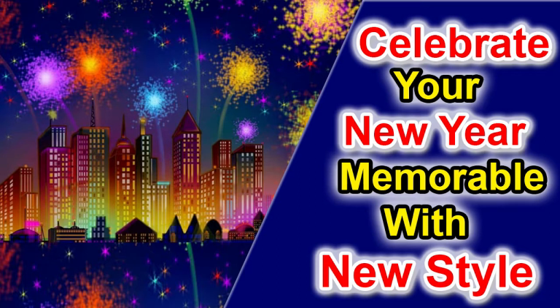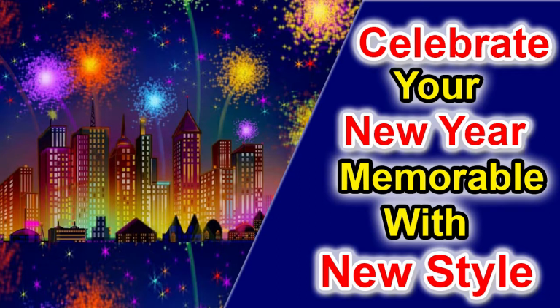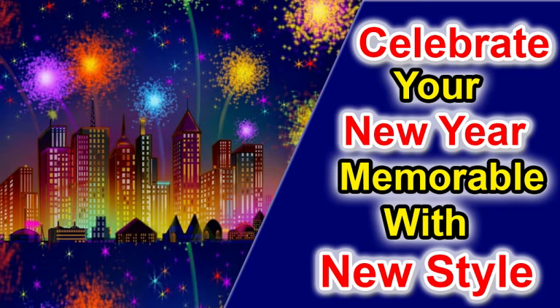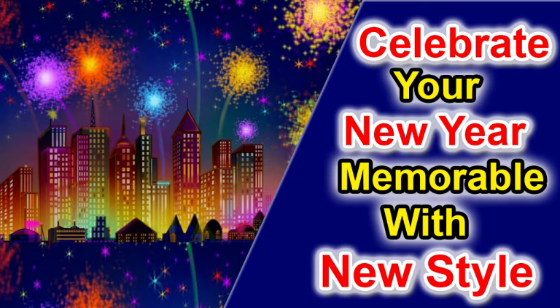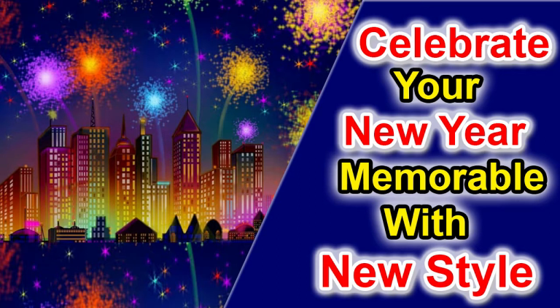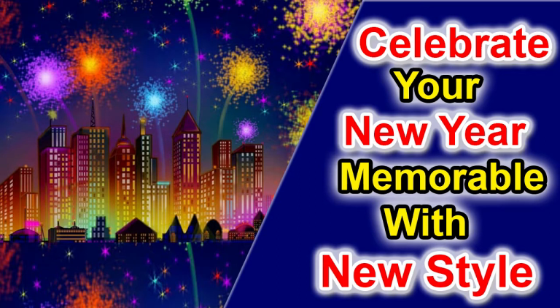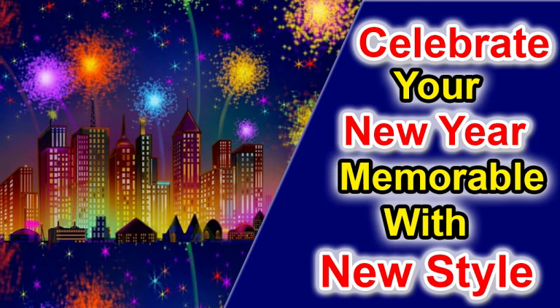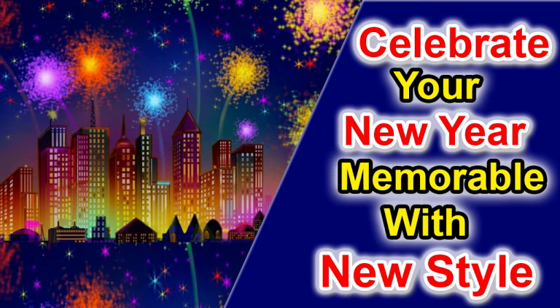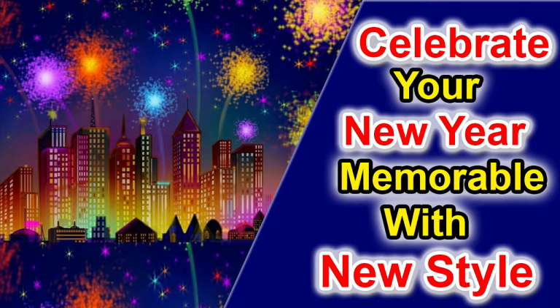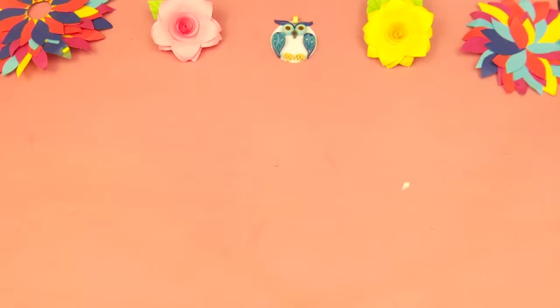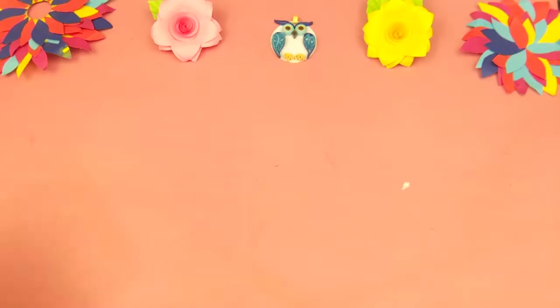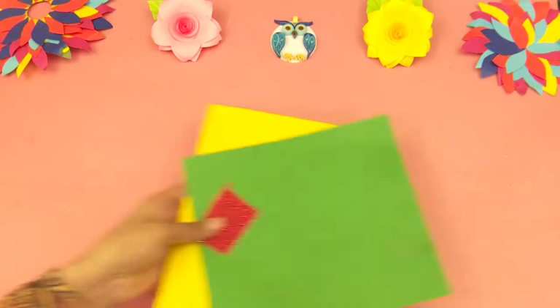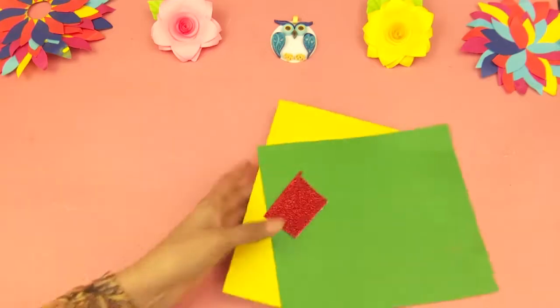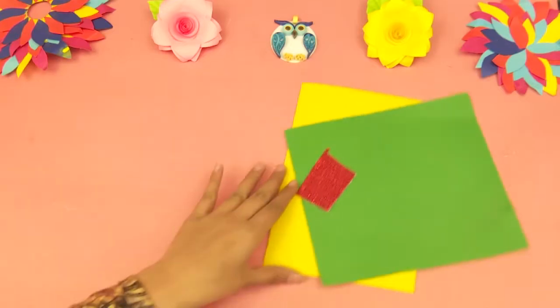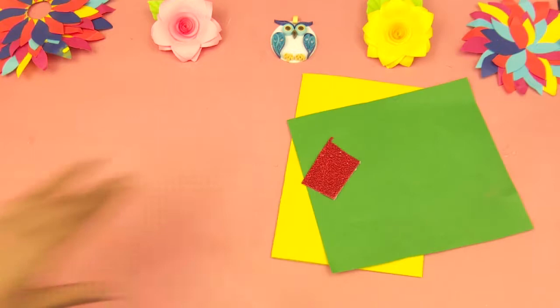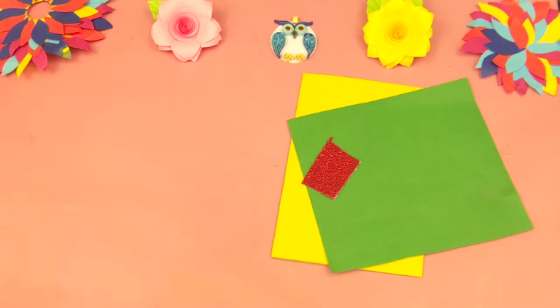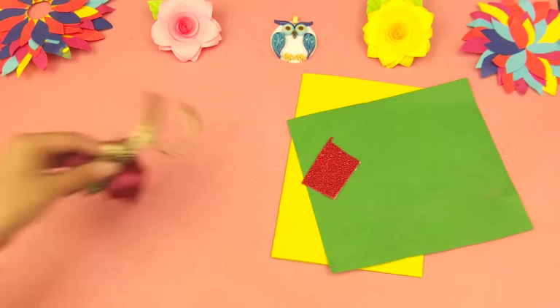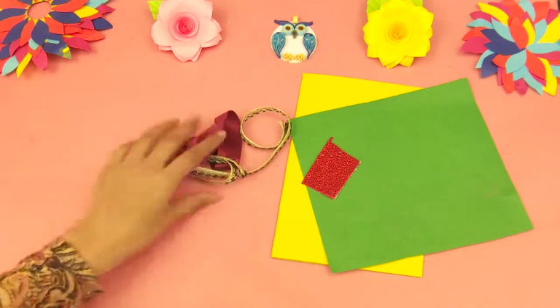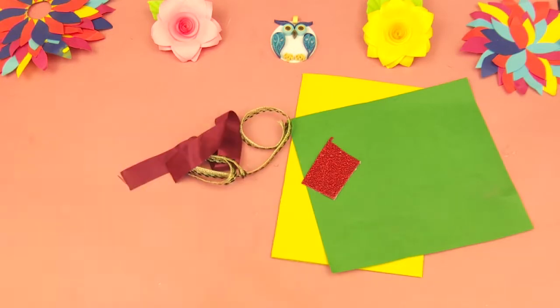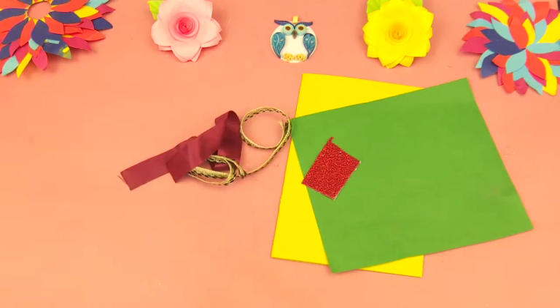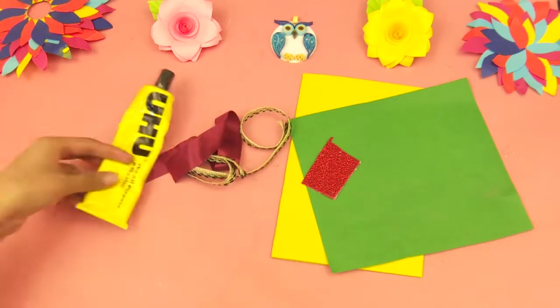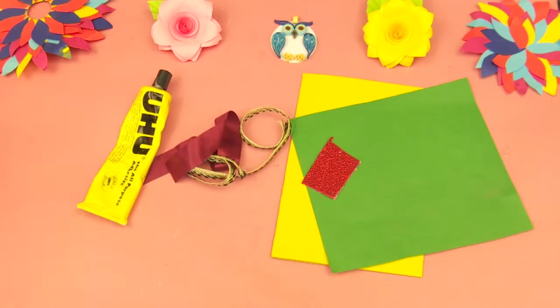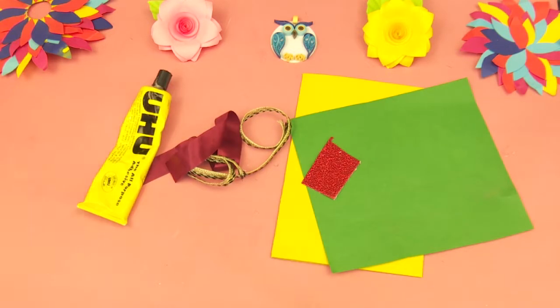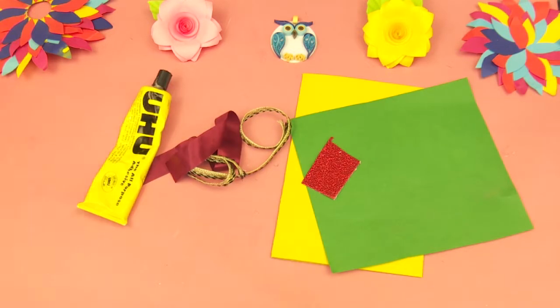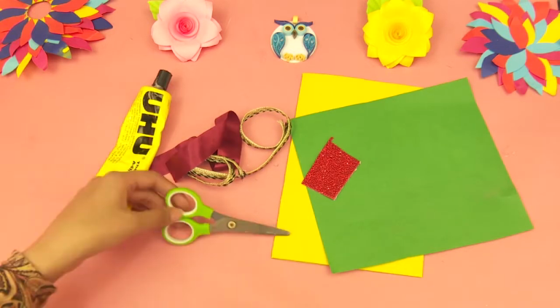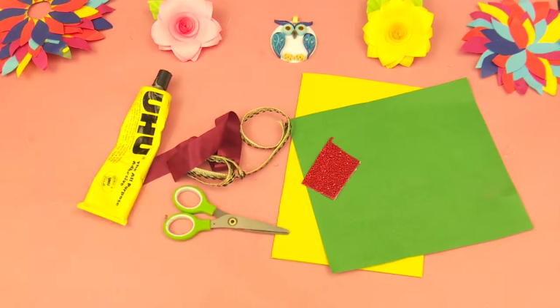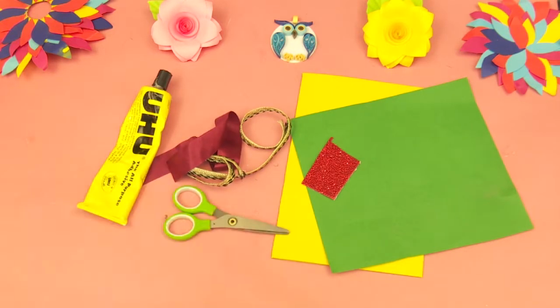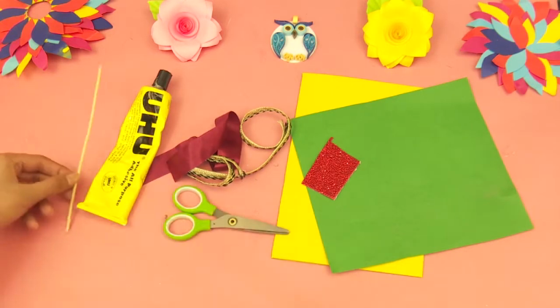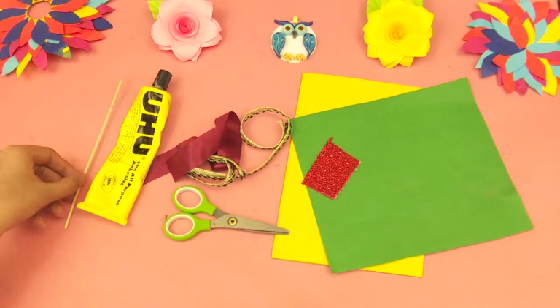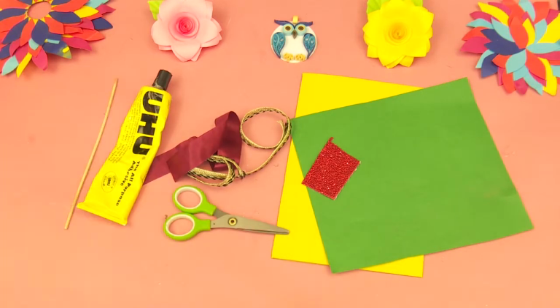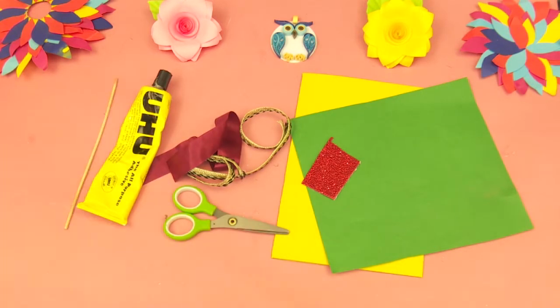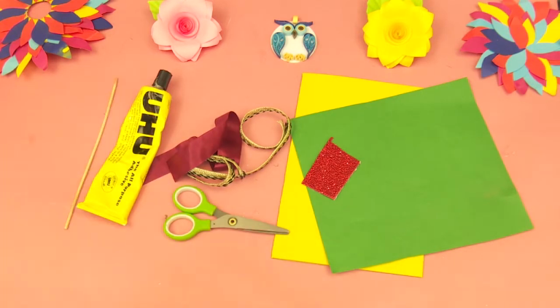The objects you need are chart paper, ribbon, a piece of velvet, glue, and a wooden stick.